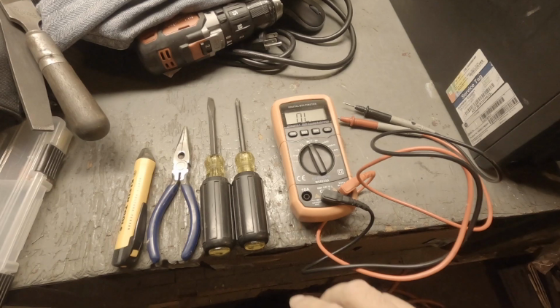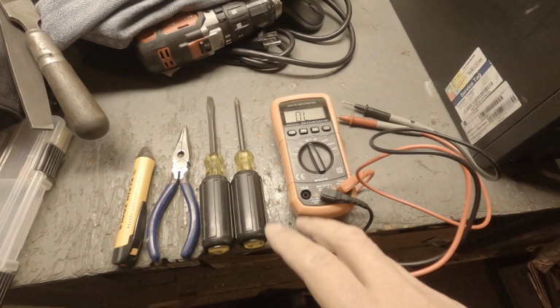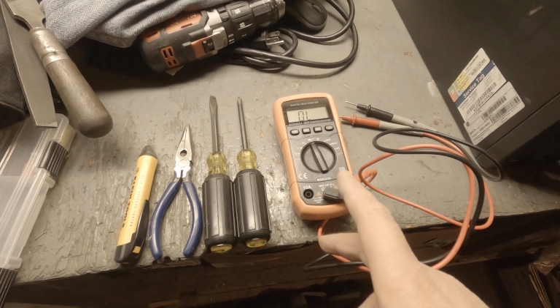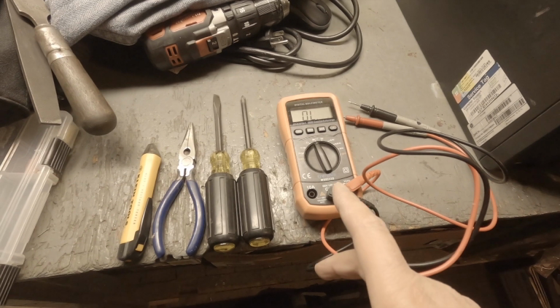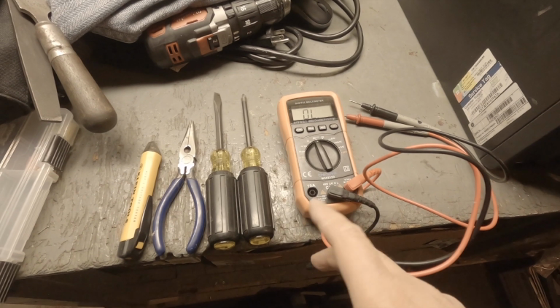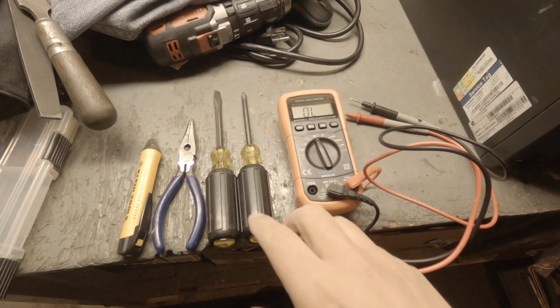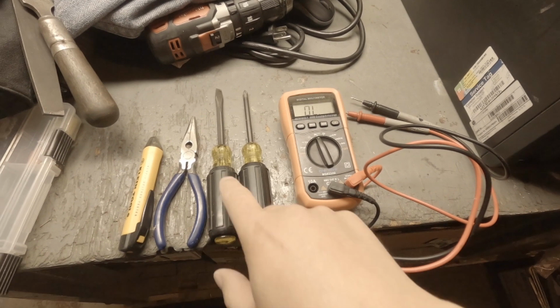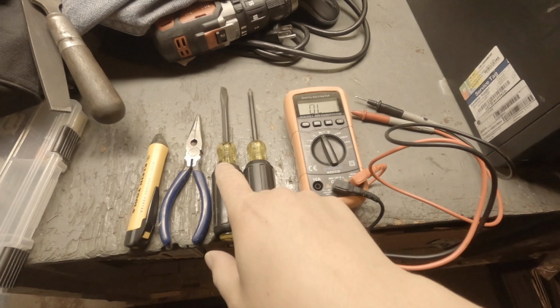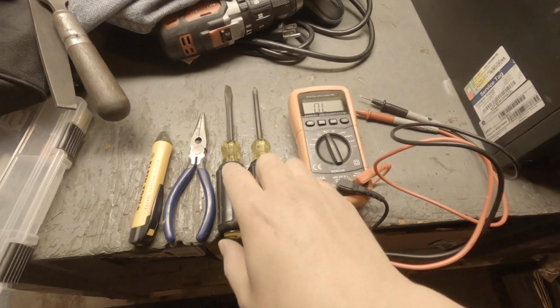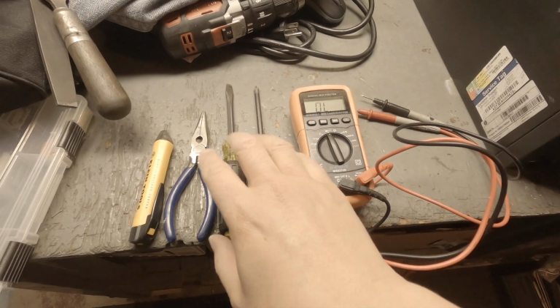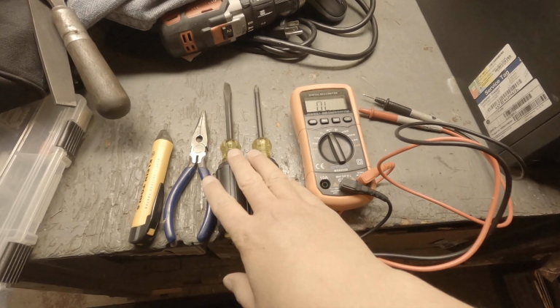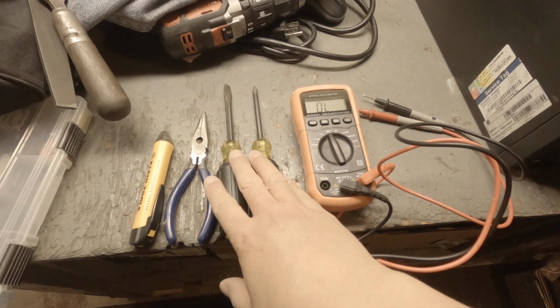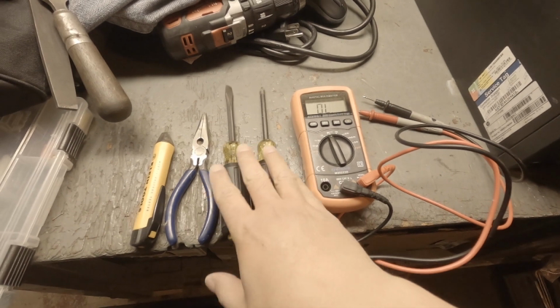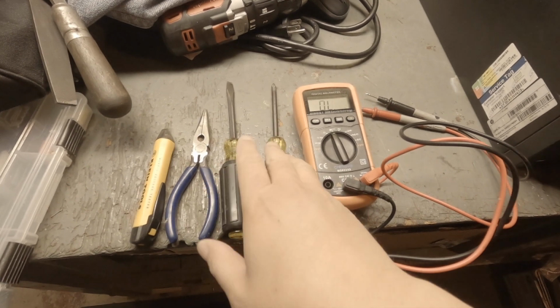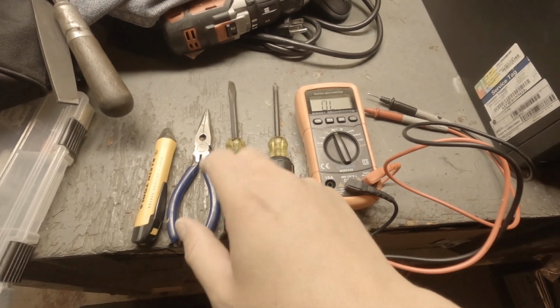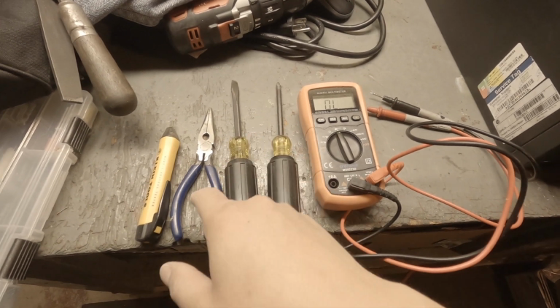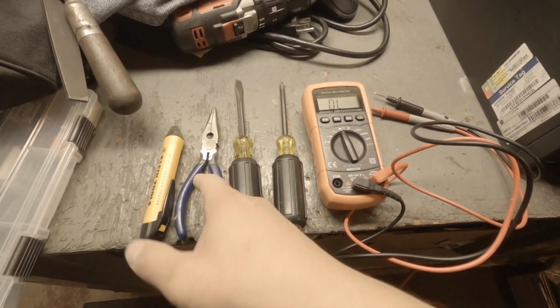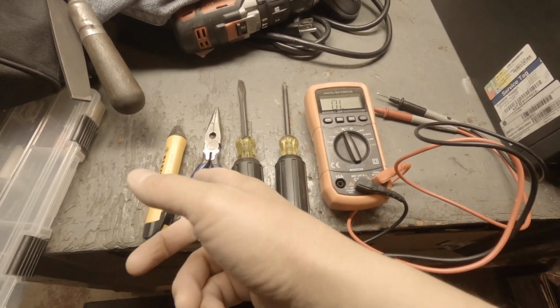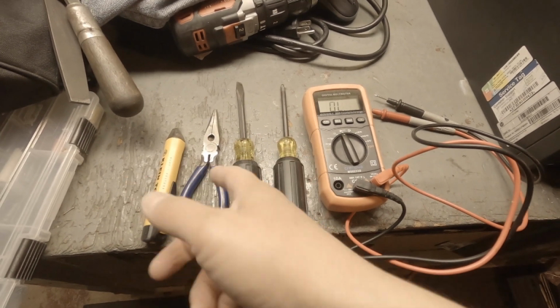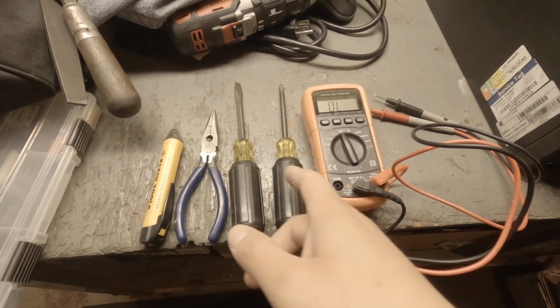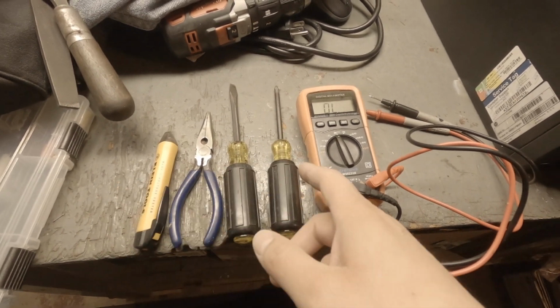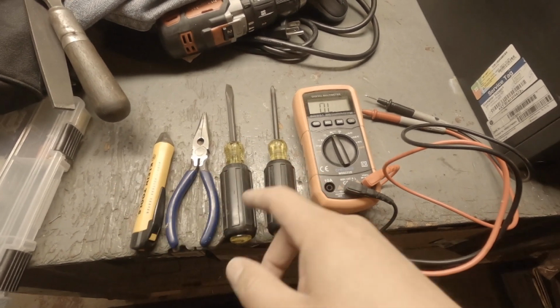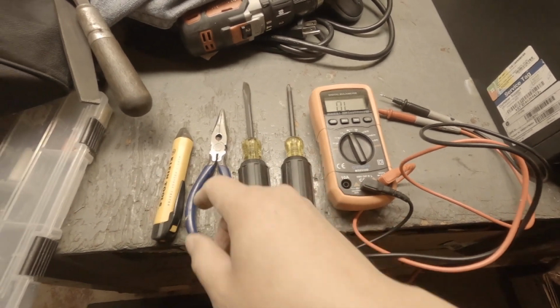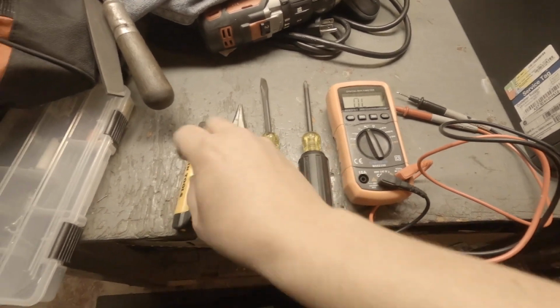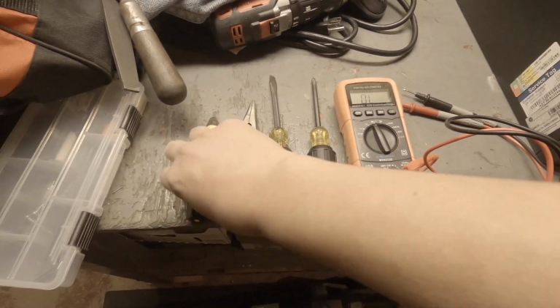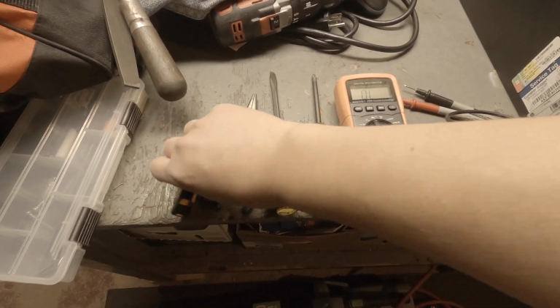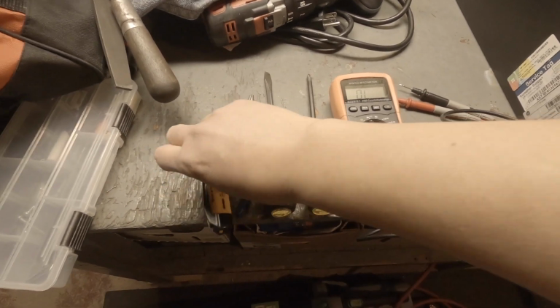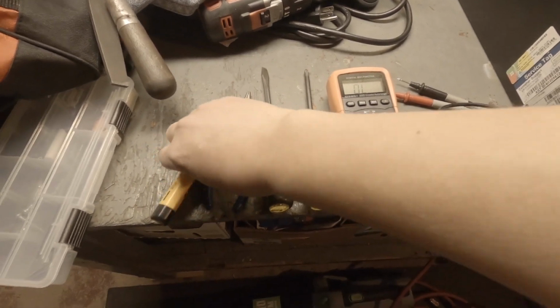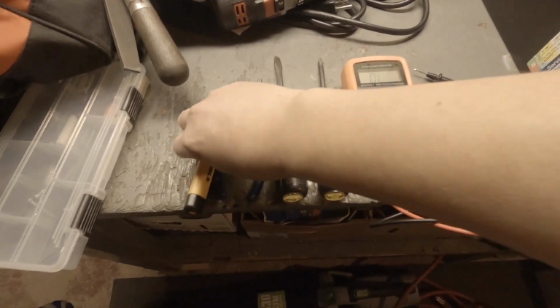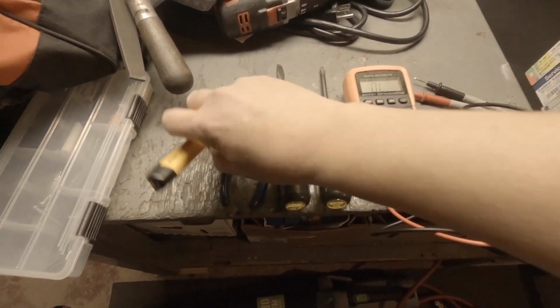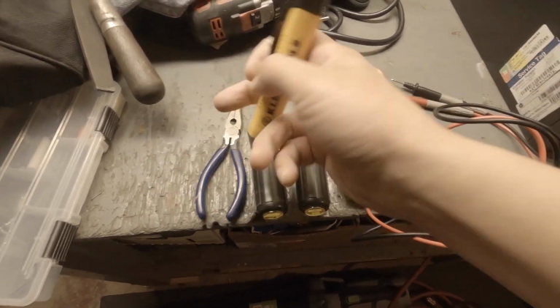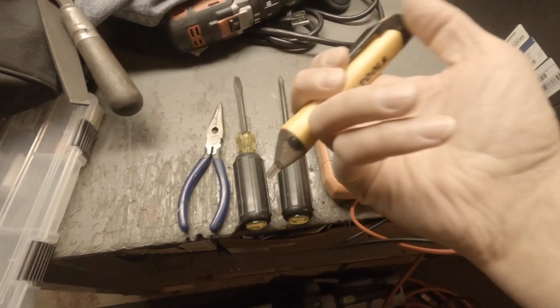Tools needed to do this: a screwdriver, Phillips, needle nose, and a voltage tester.